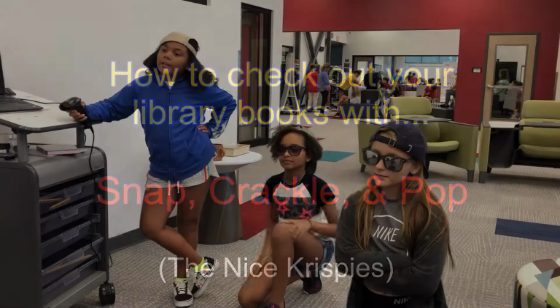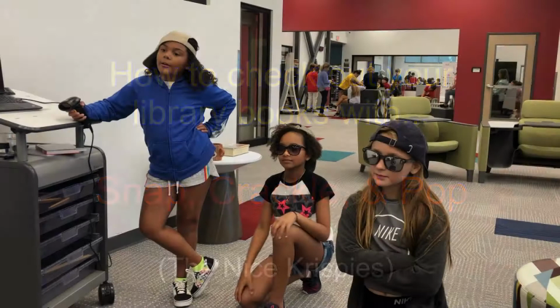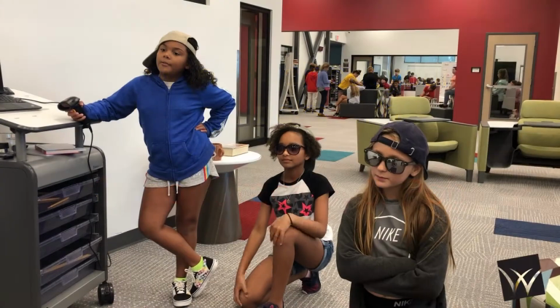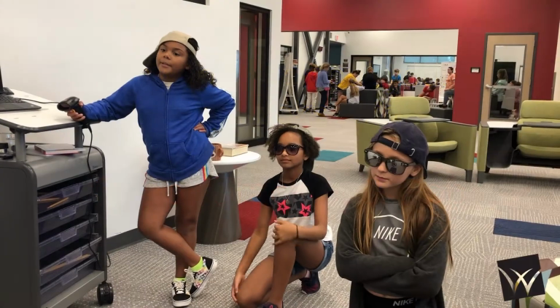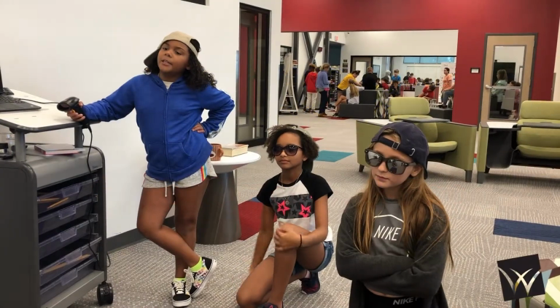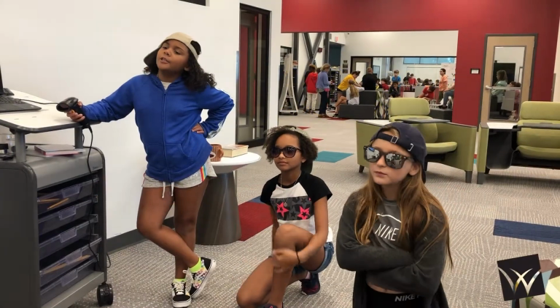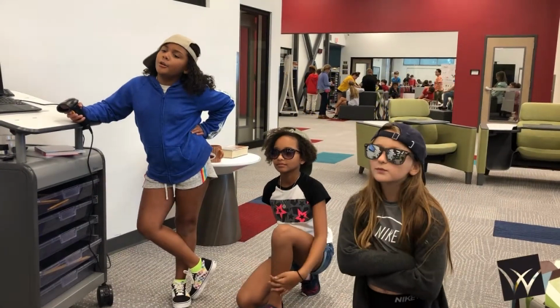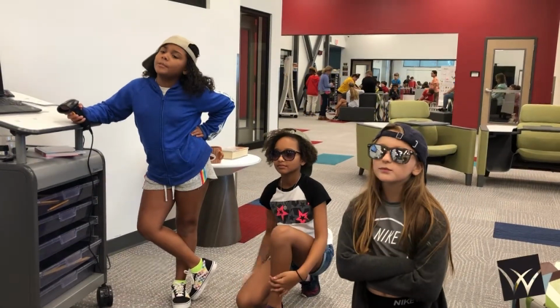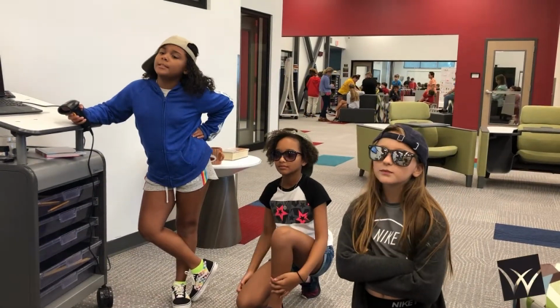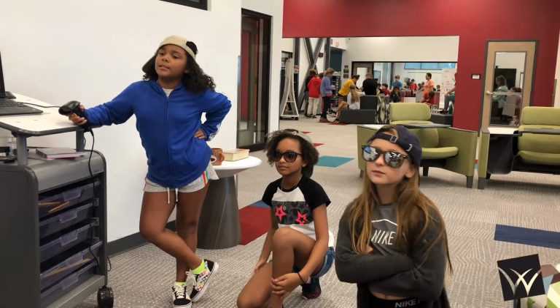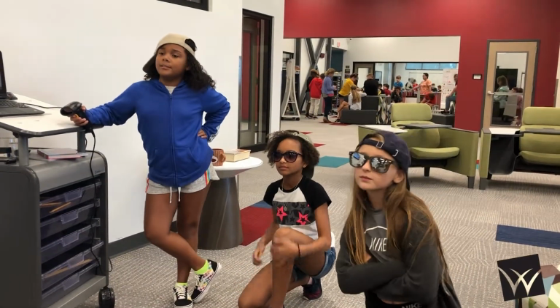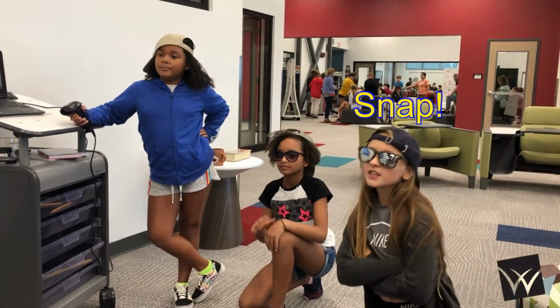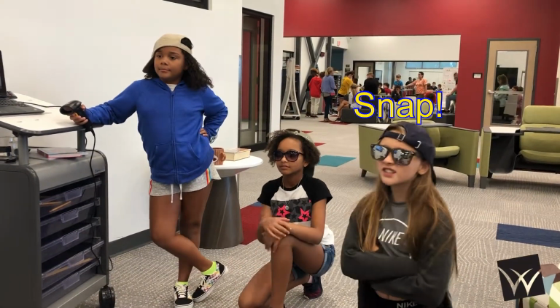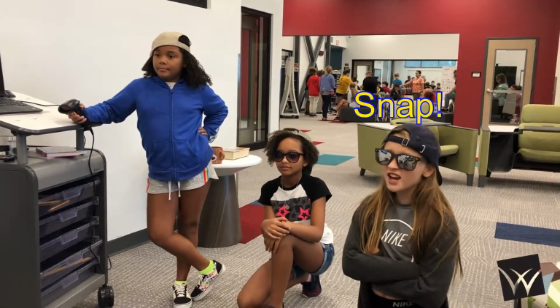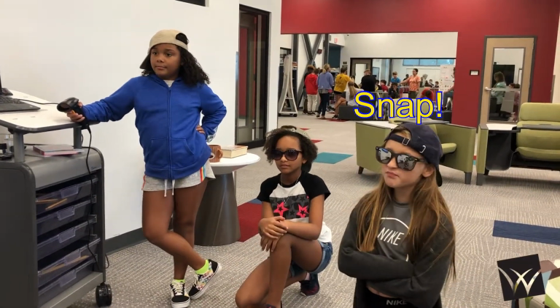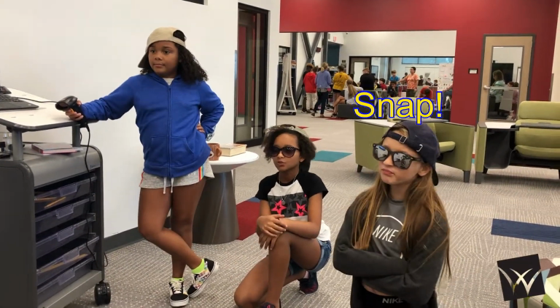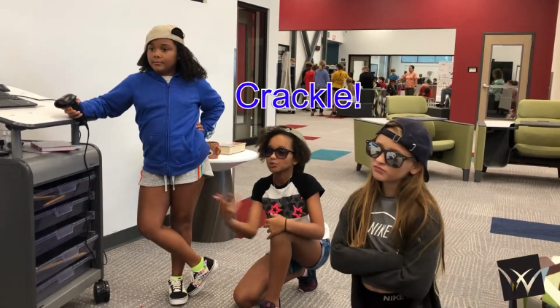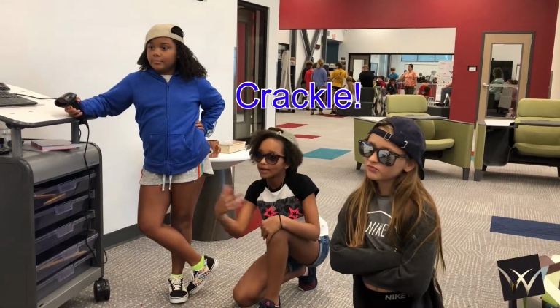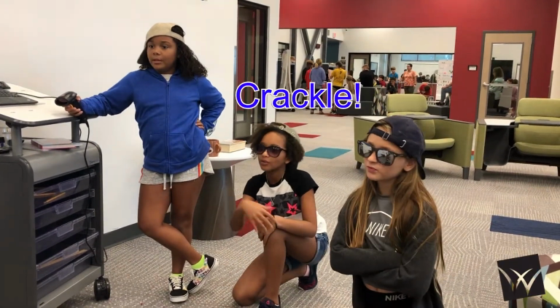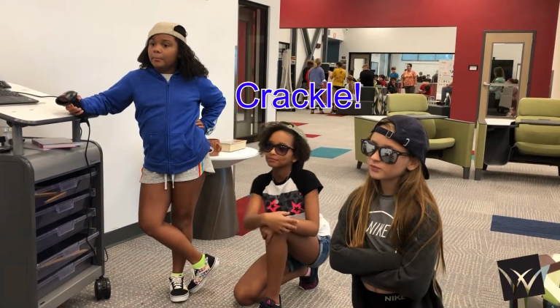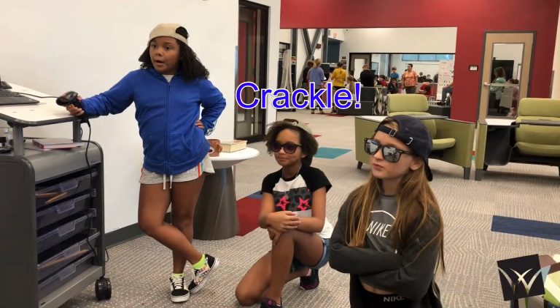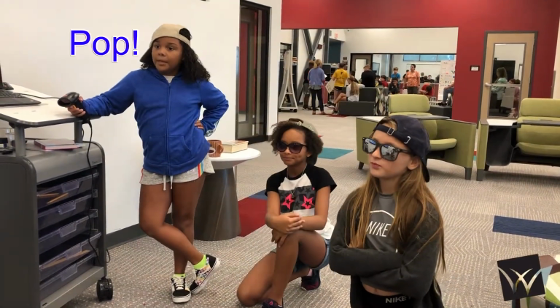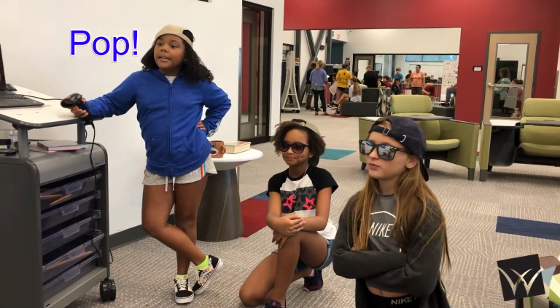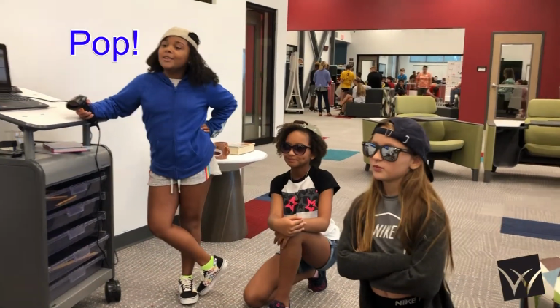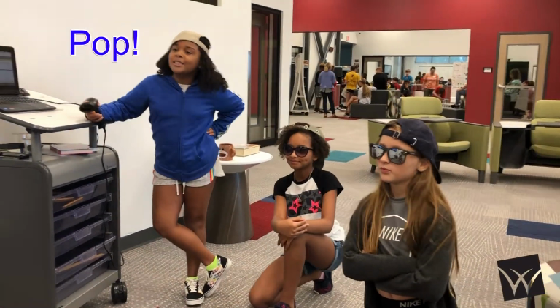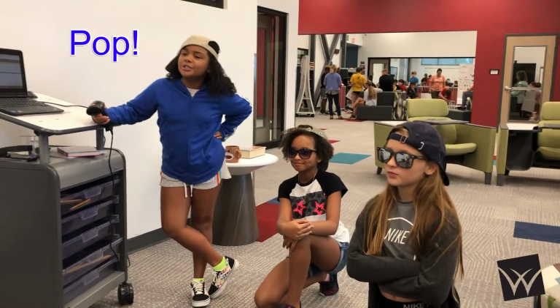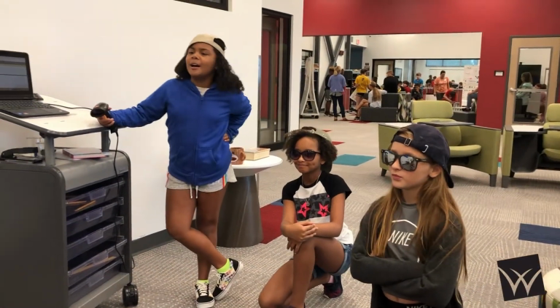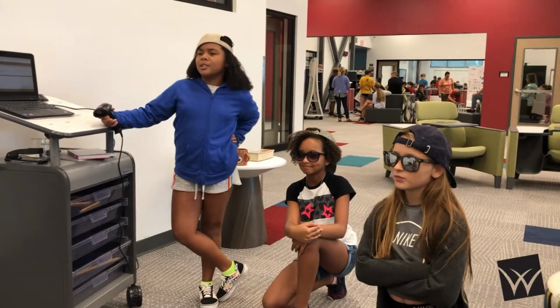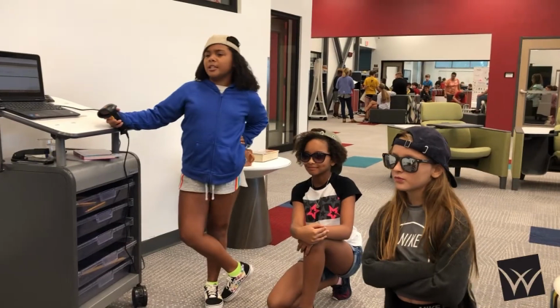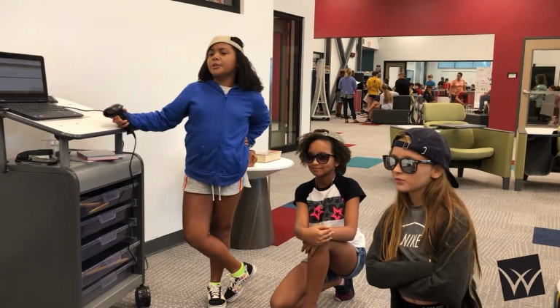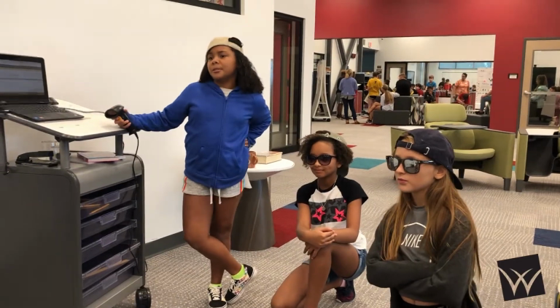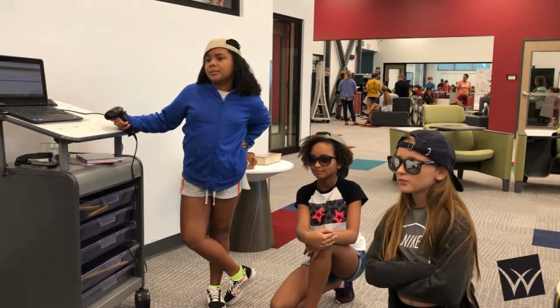Hello everybody. Yo, this is Snap, Crackle, and Pop, here to teach you how to check out your books.